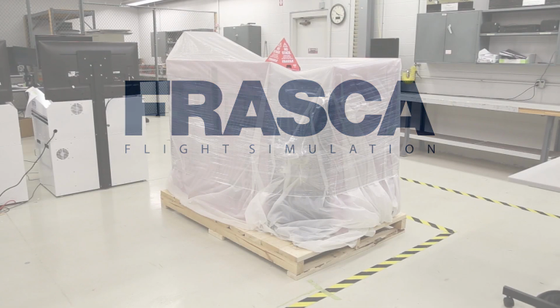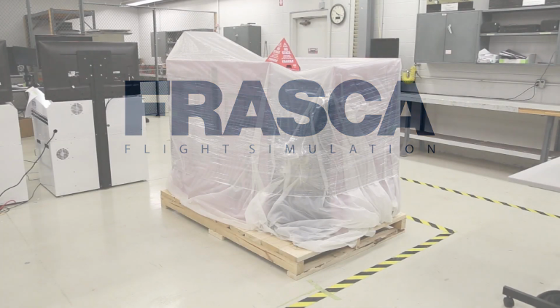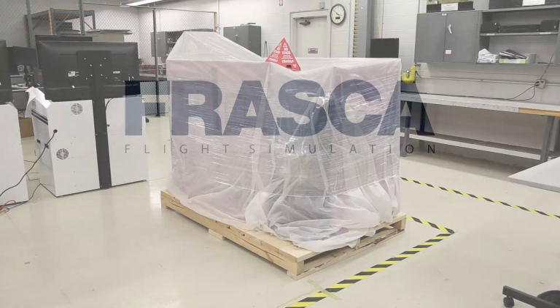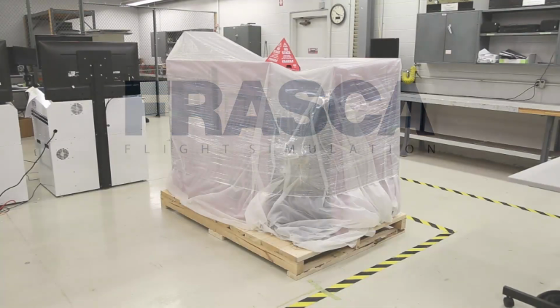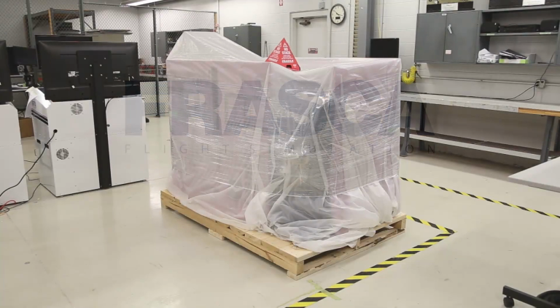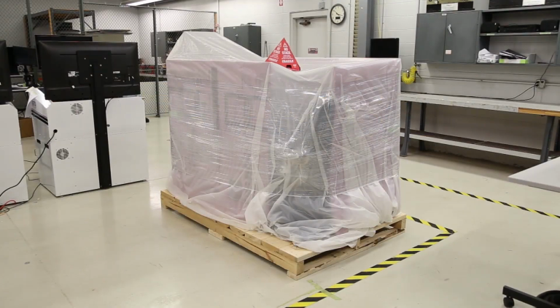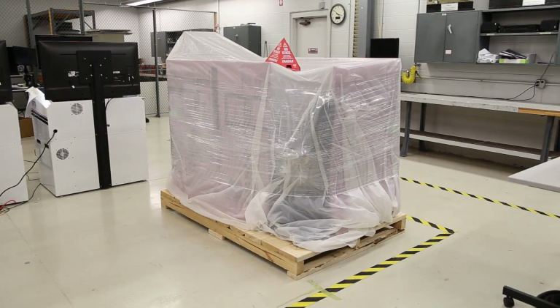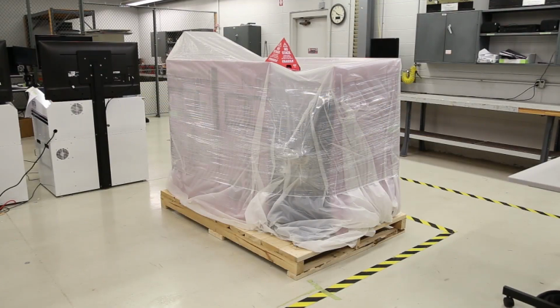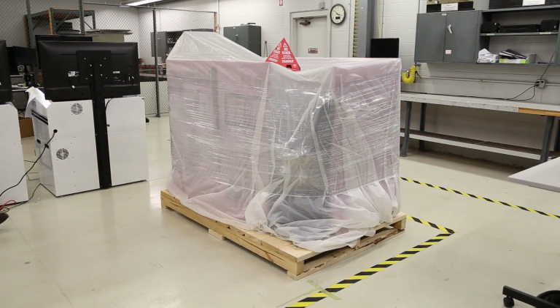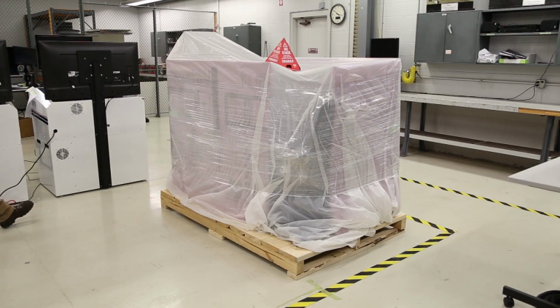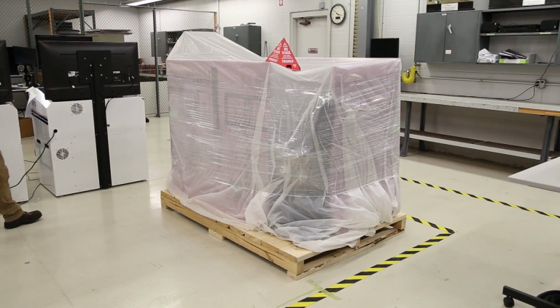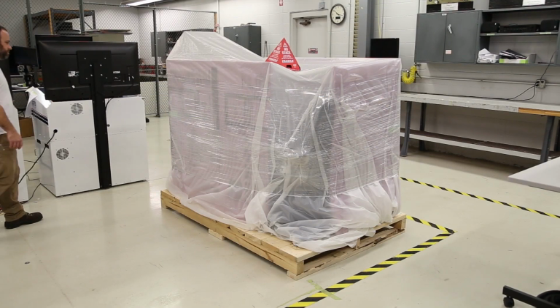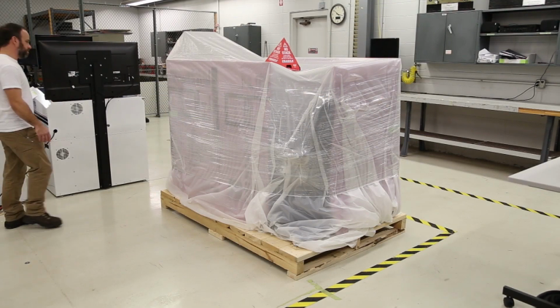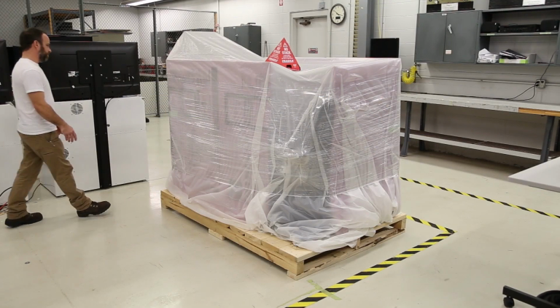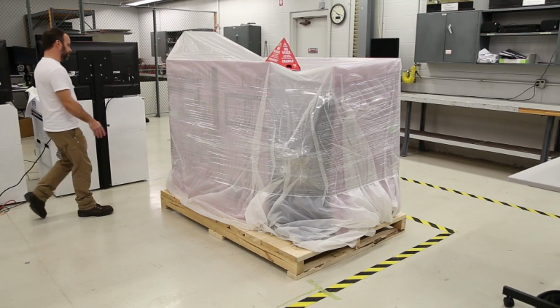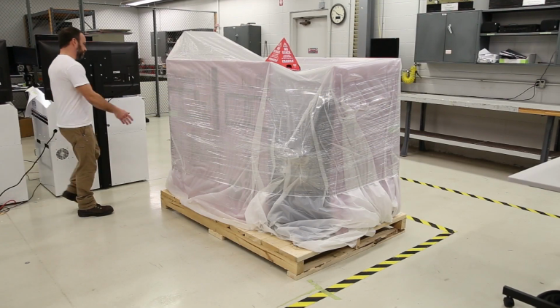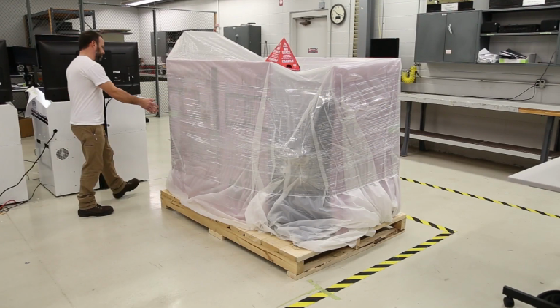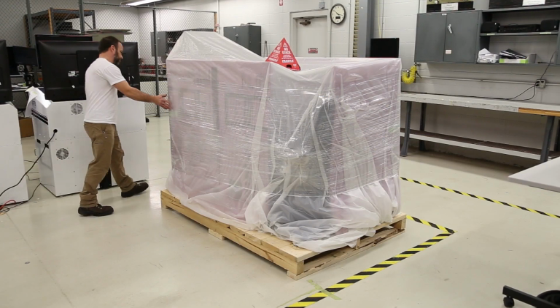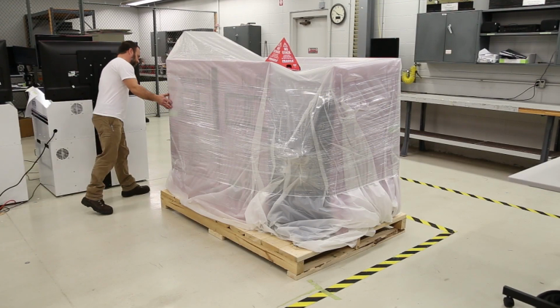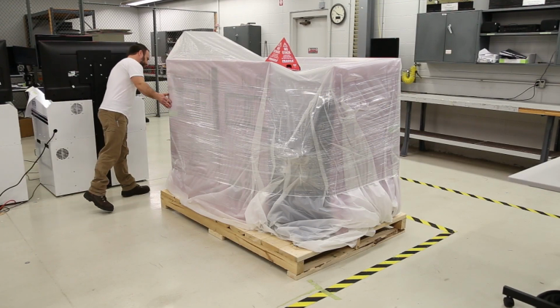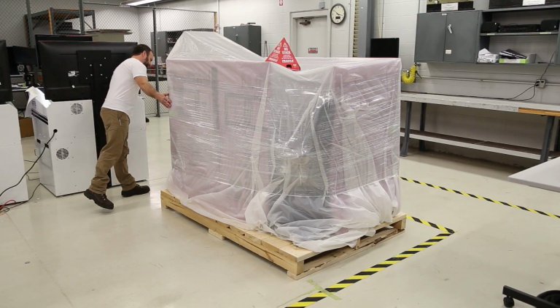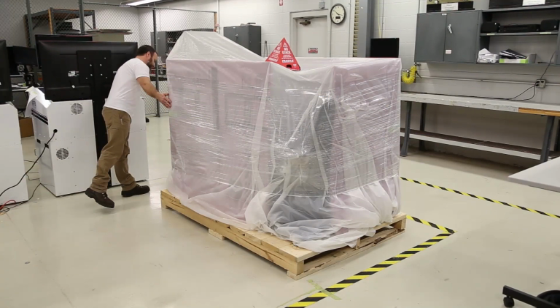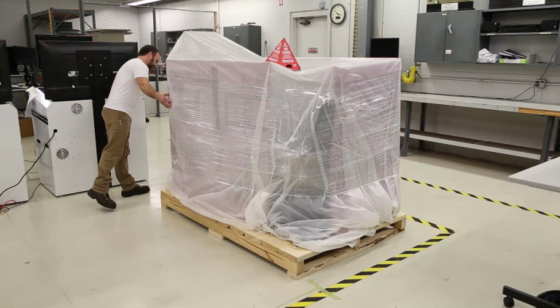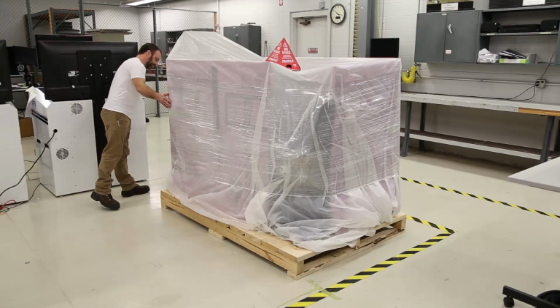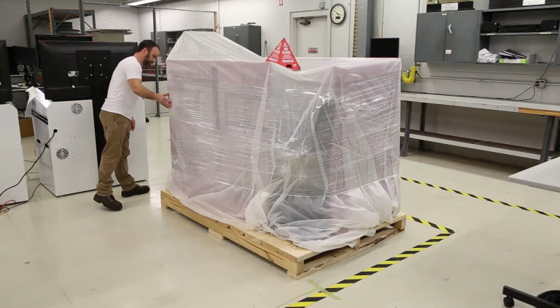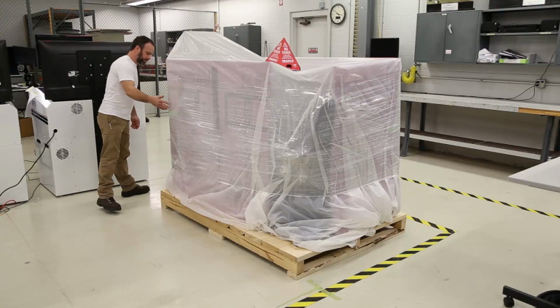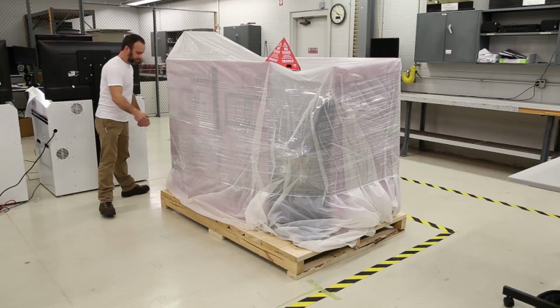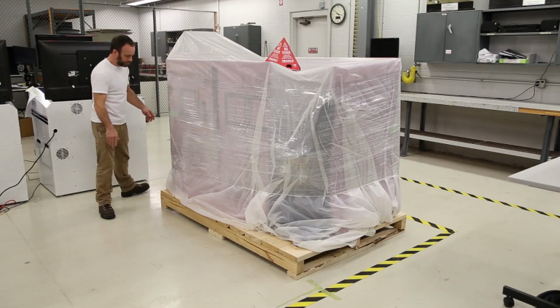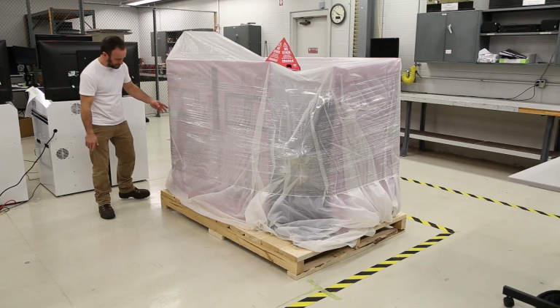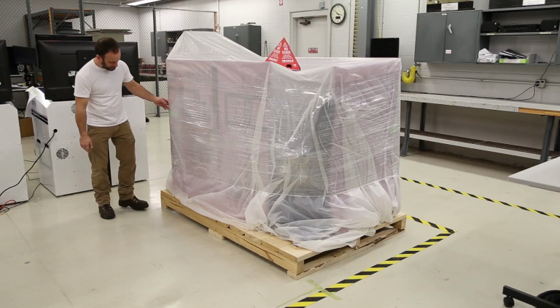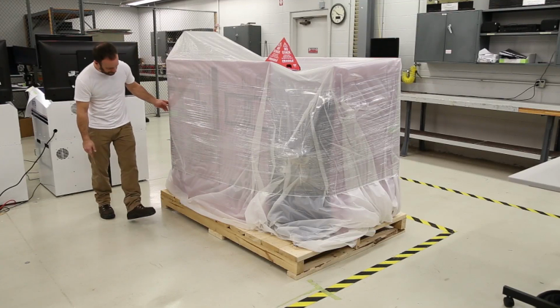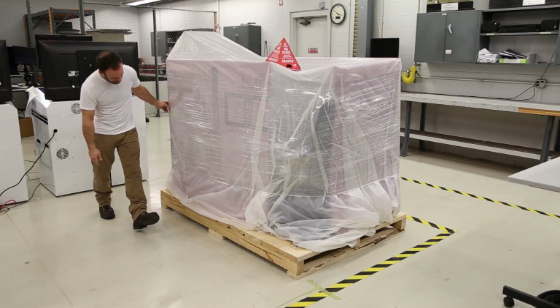Prior to unpacking and setting up your RTD, inspect the pallet and contents for any damage.